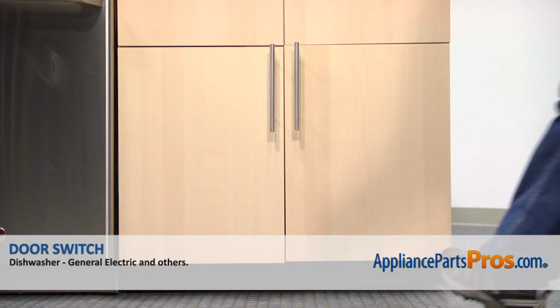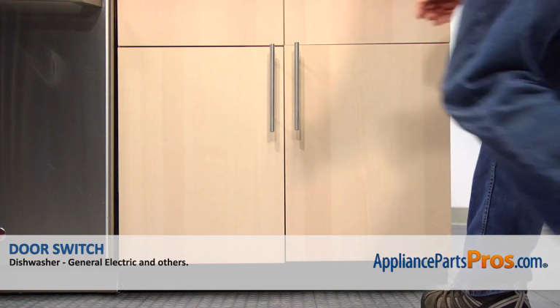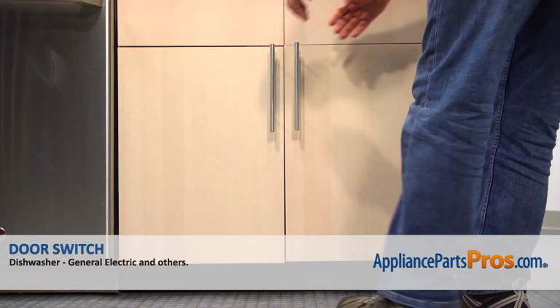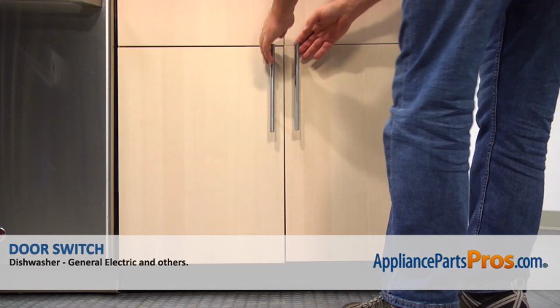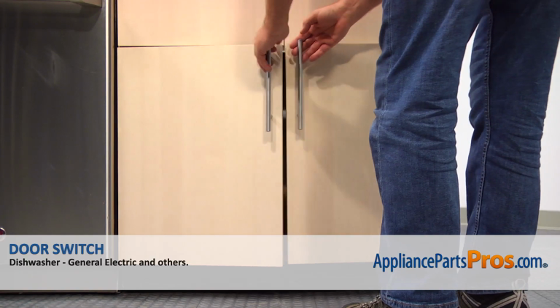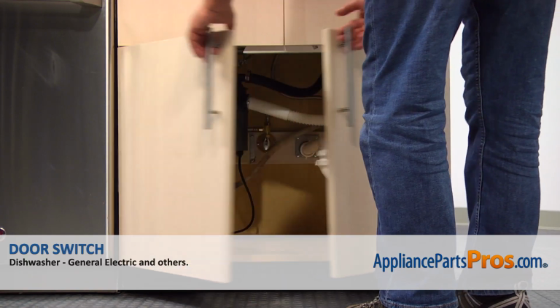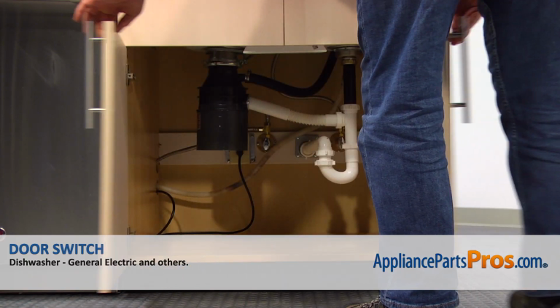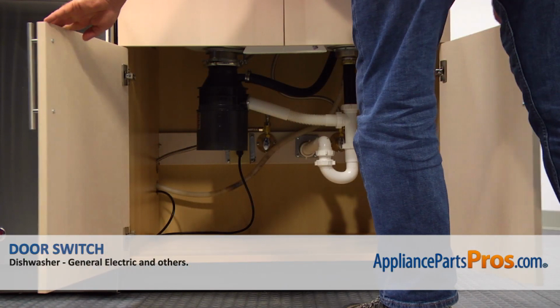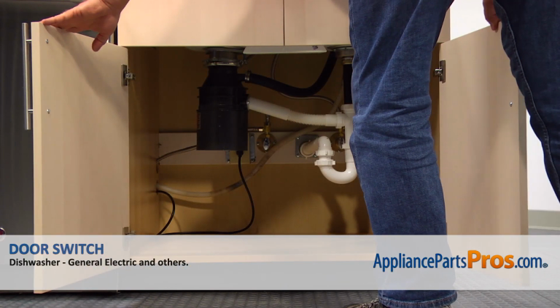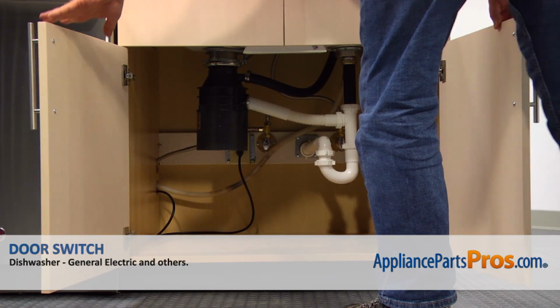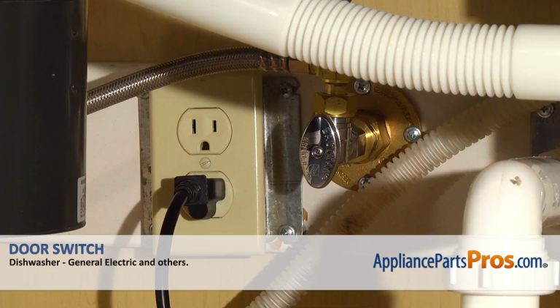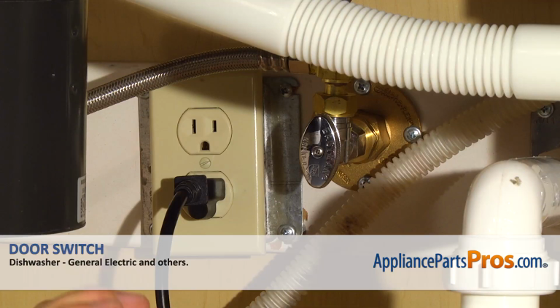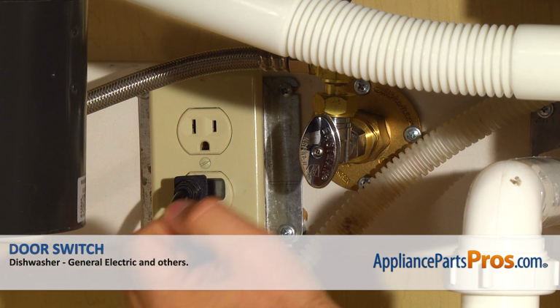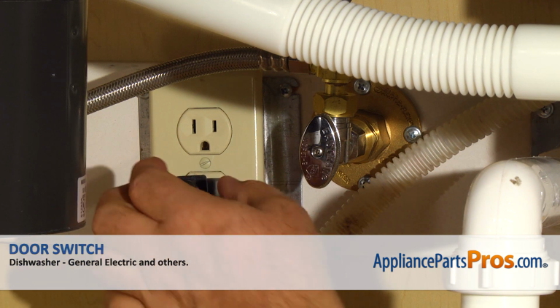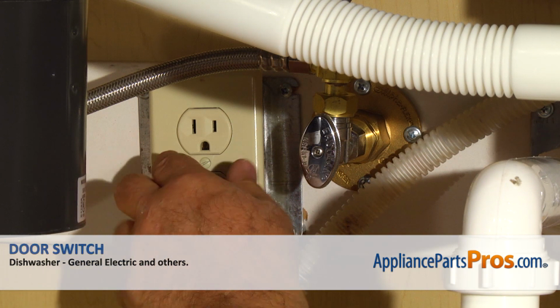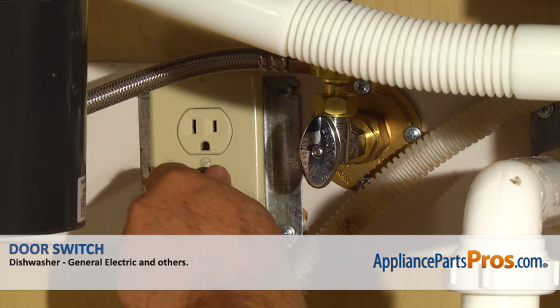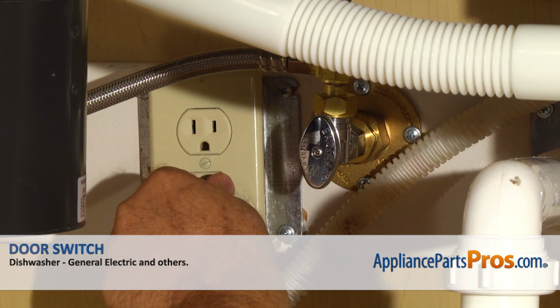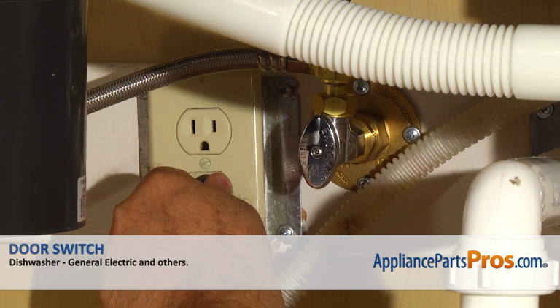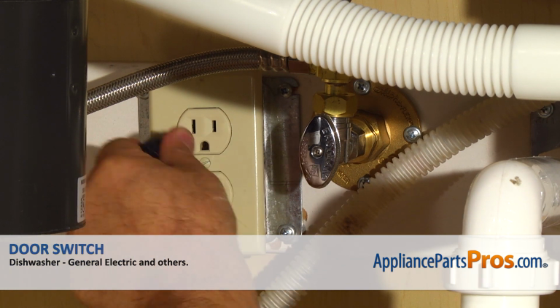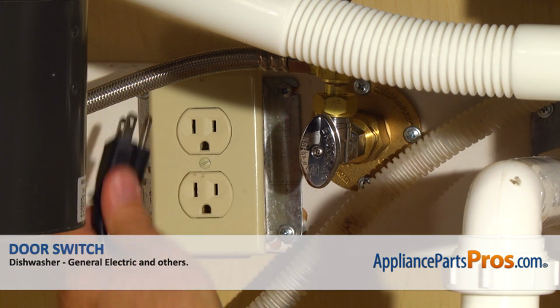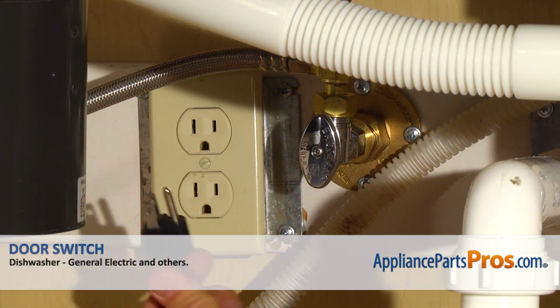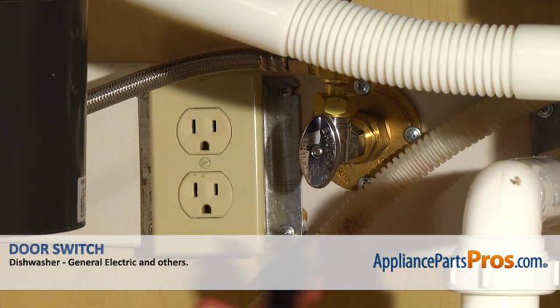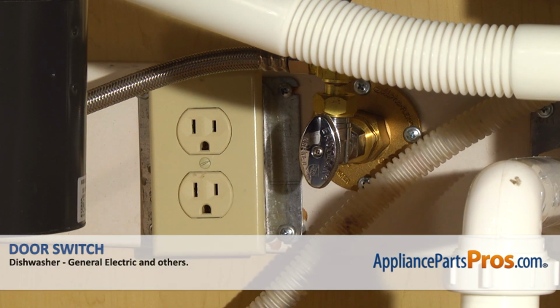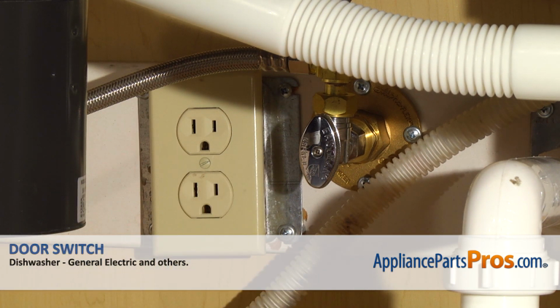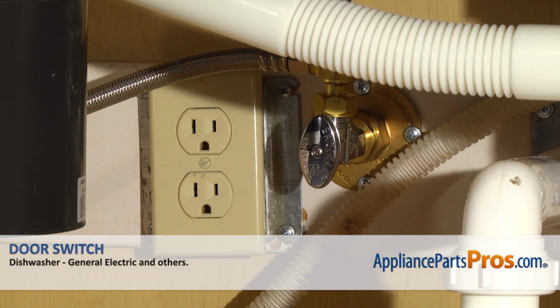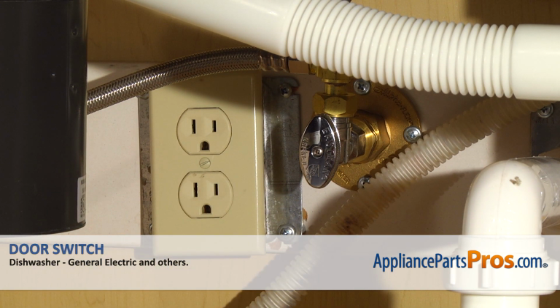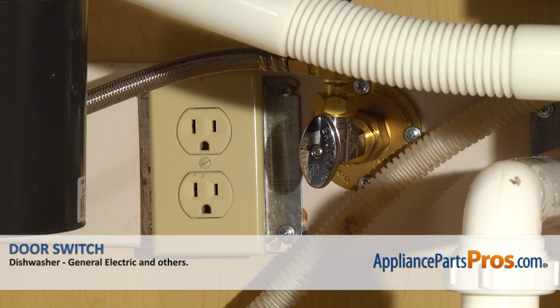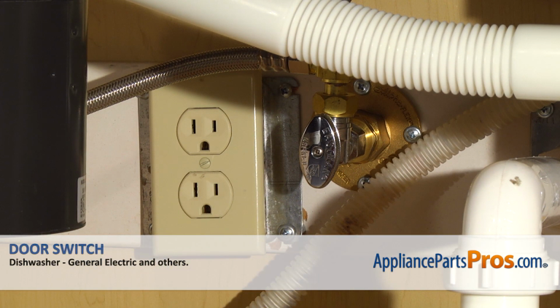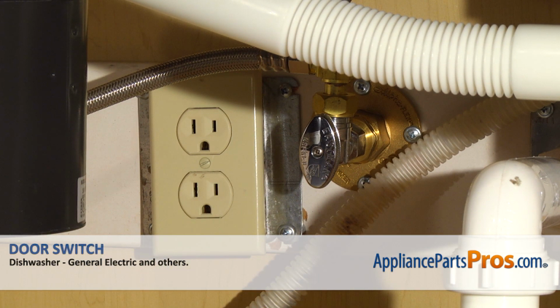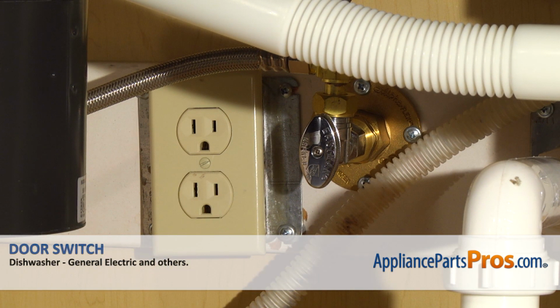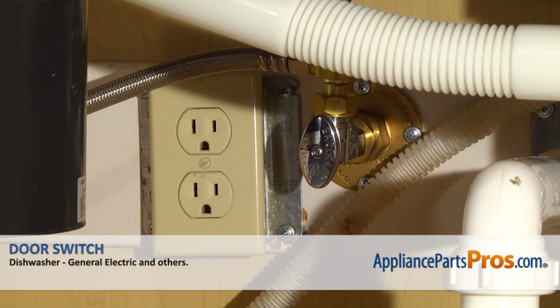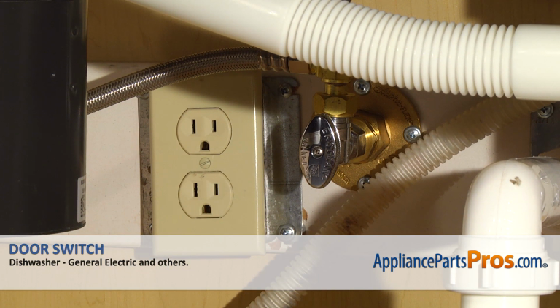Remember, anytime you work on your appliance, make sure it's unplugged or the circuit breakers are off so there's no chance of electrocution.